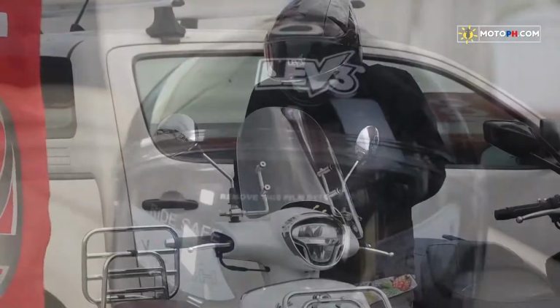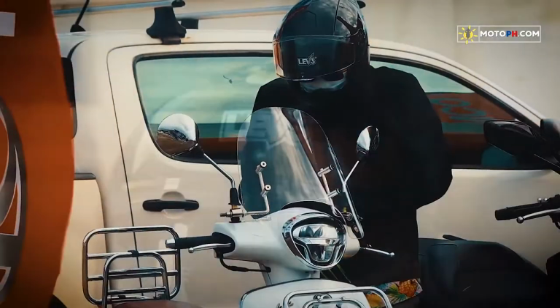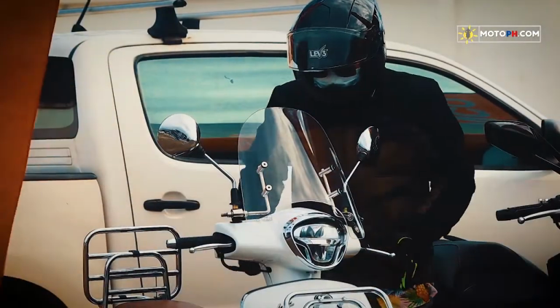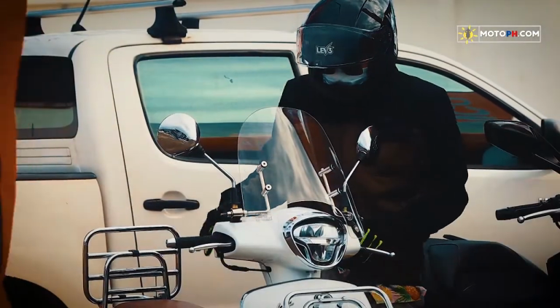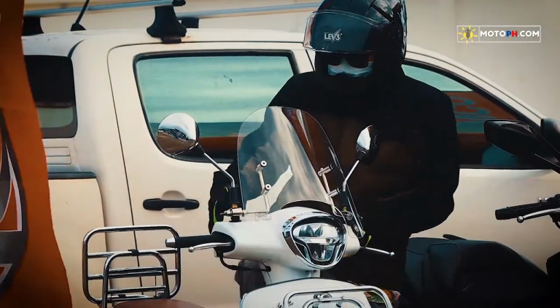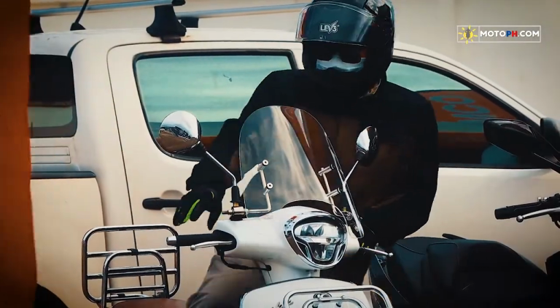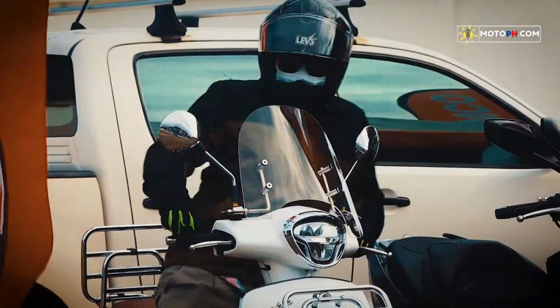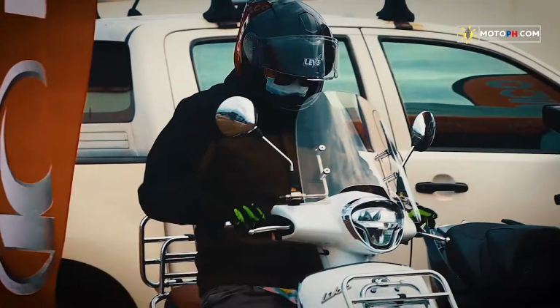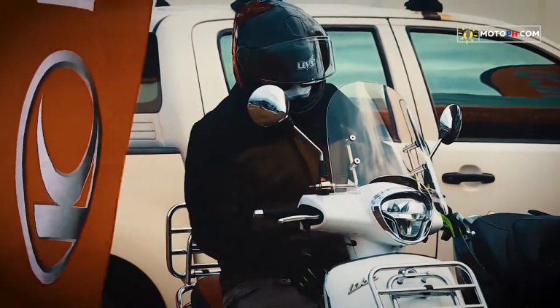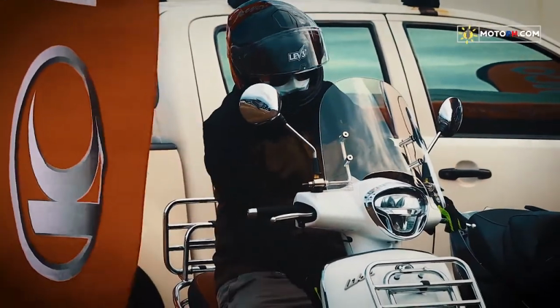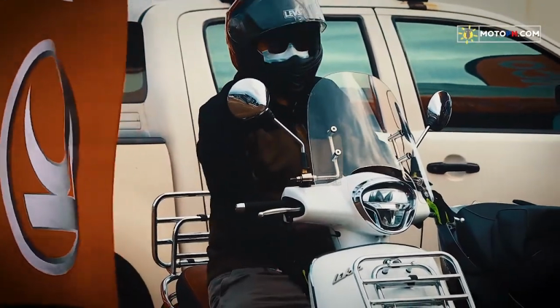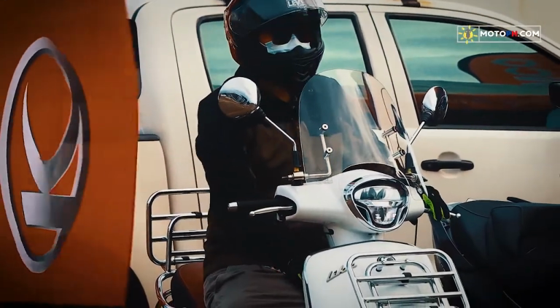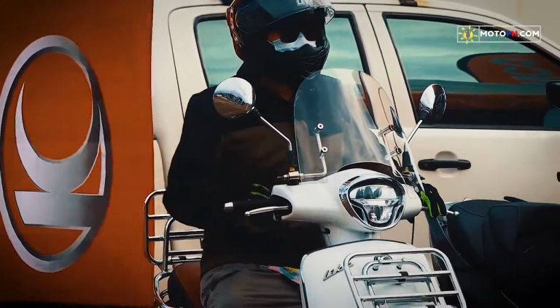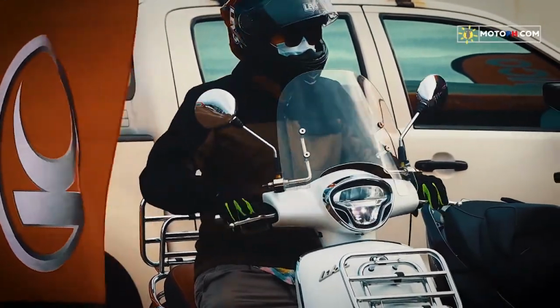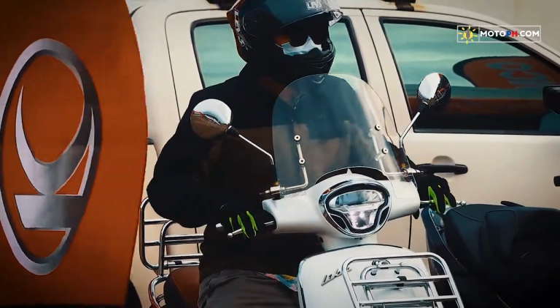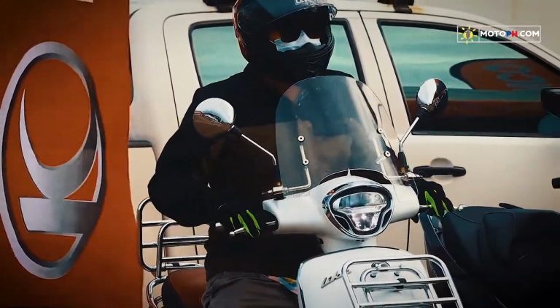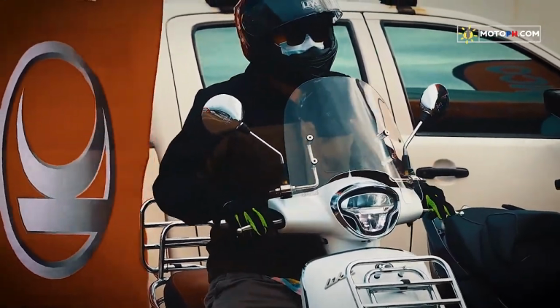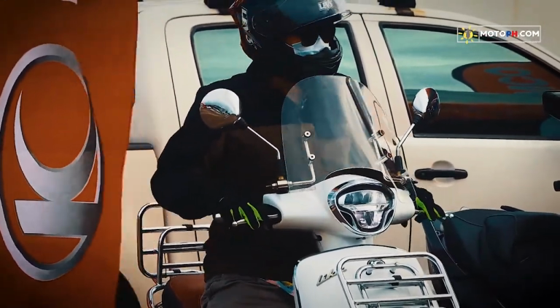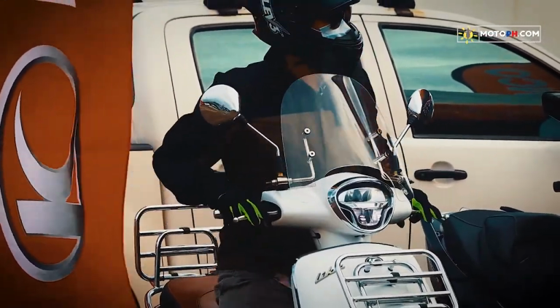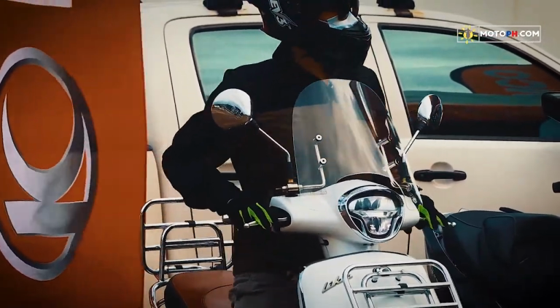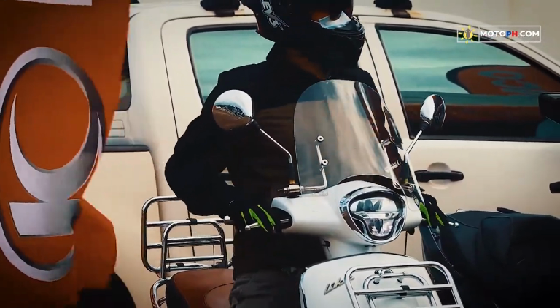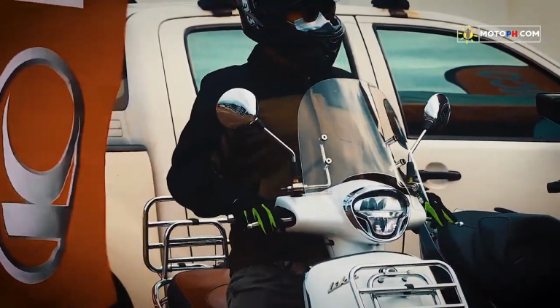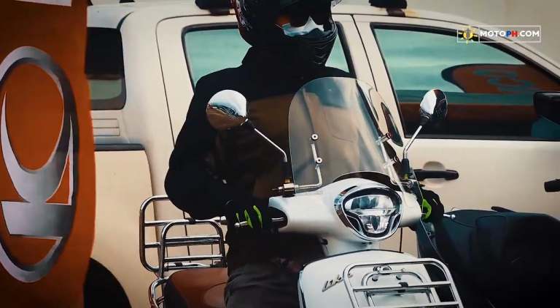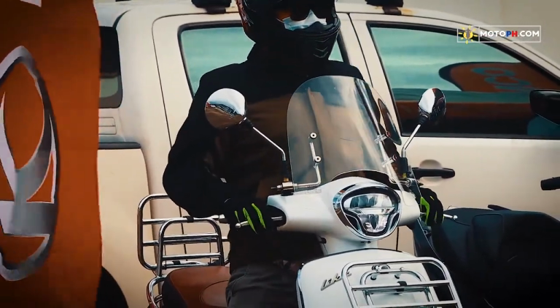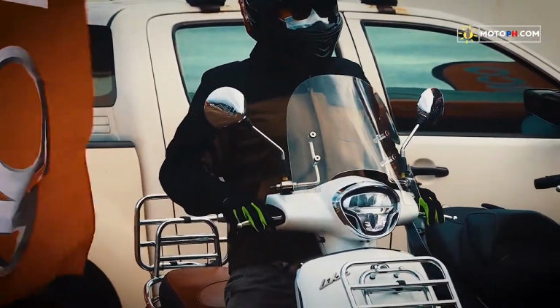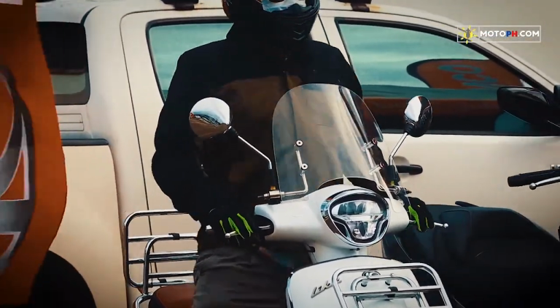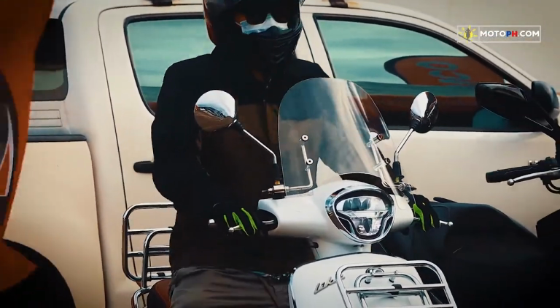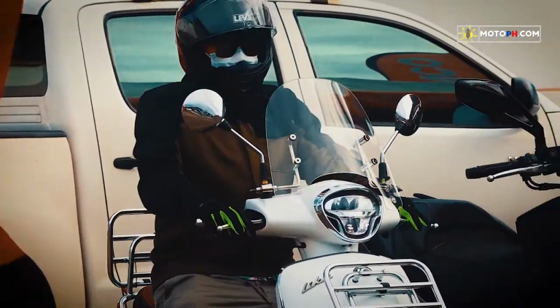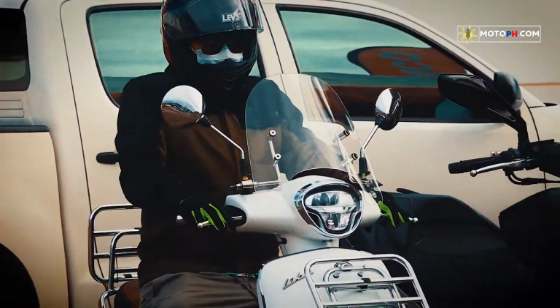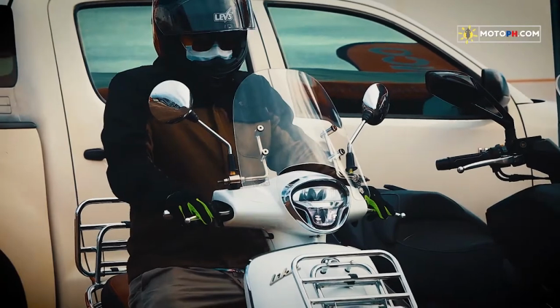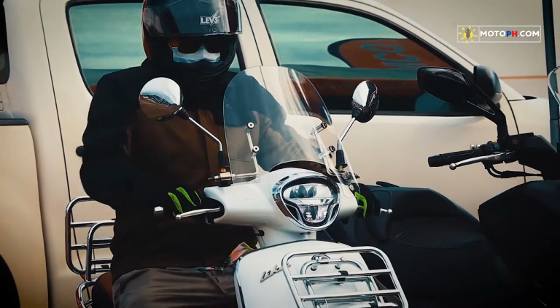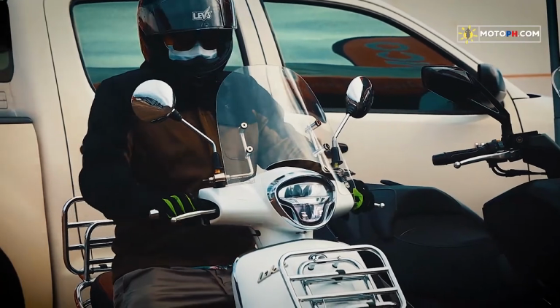By the way, marami pang ibang design itong mga ito kaya i-check mo na lang yung LEV3 Helmets Philippines FB page para sa mga options.